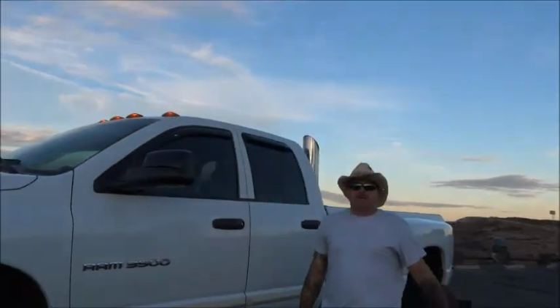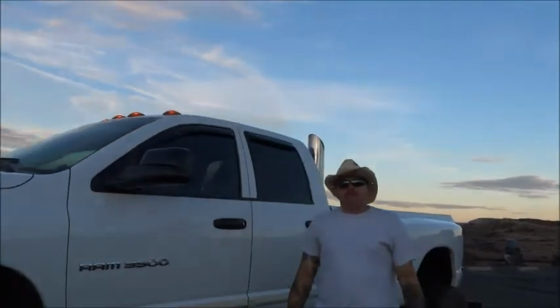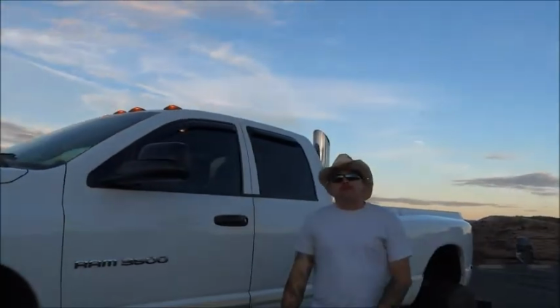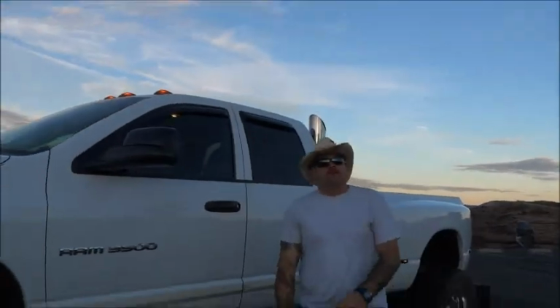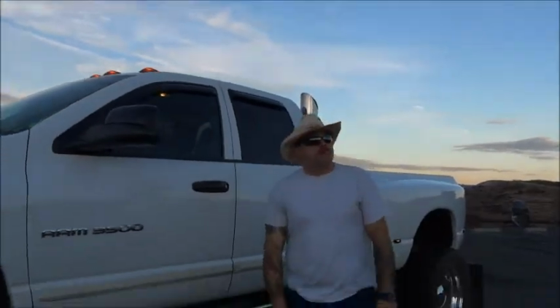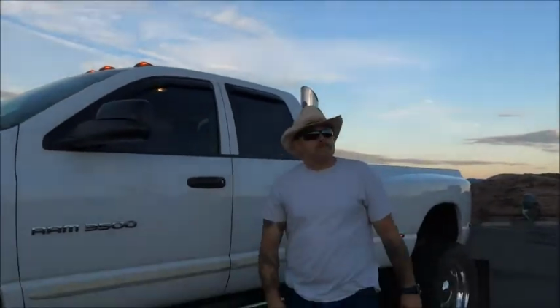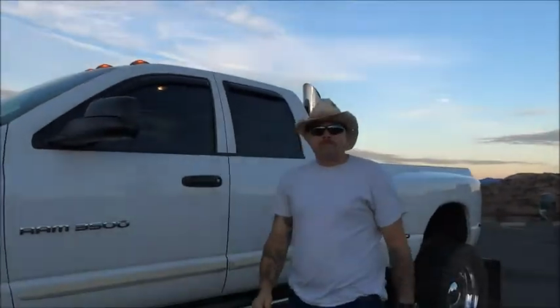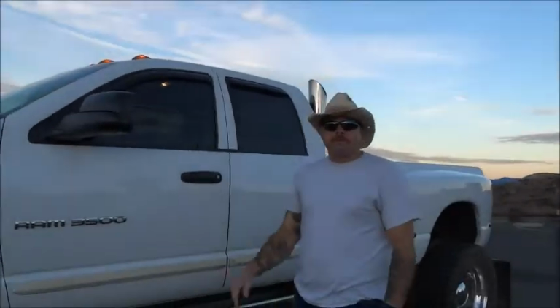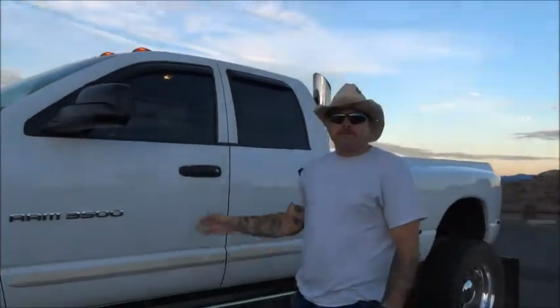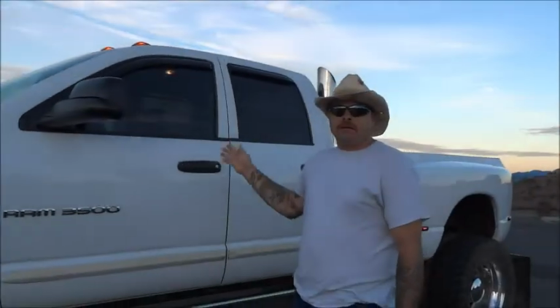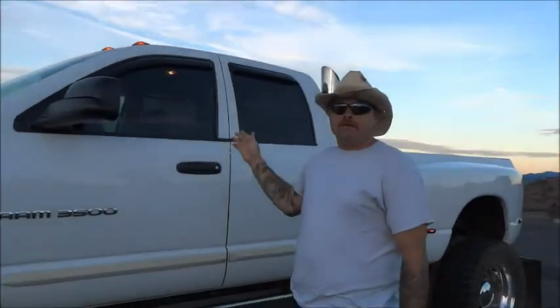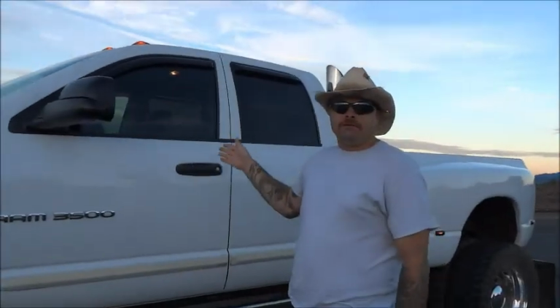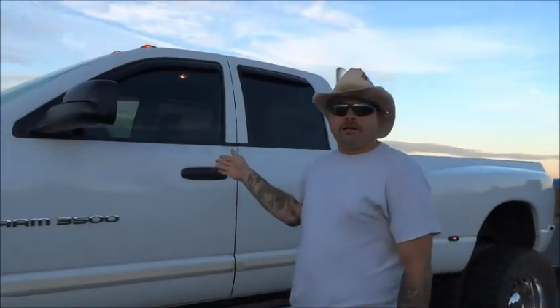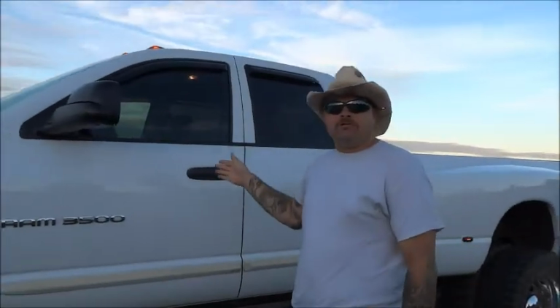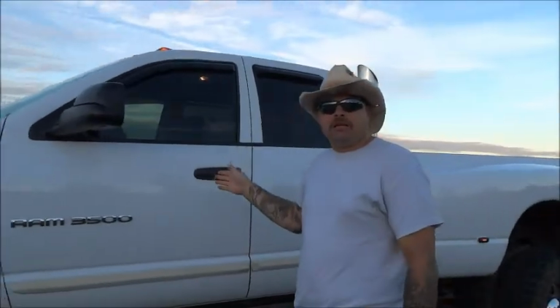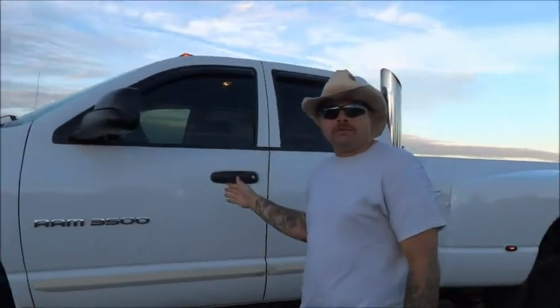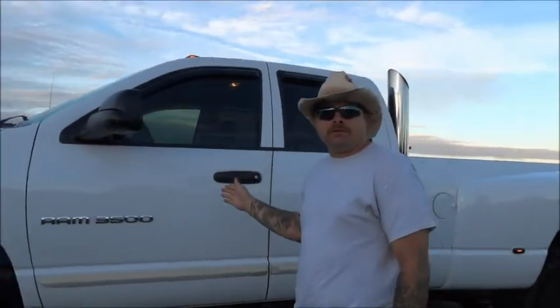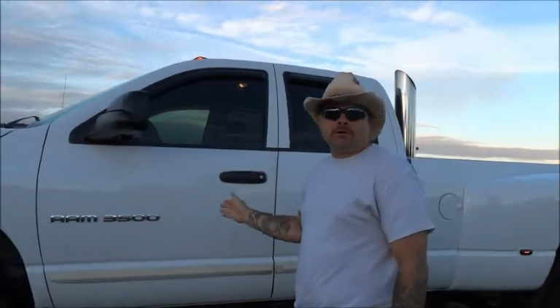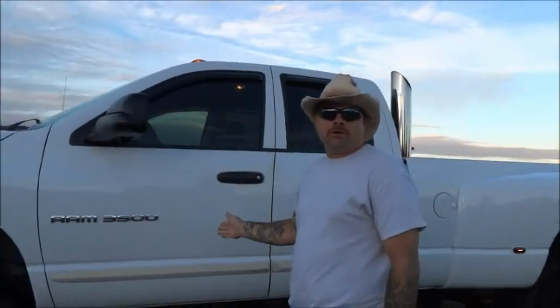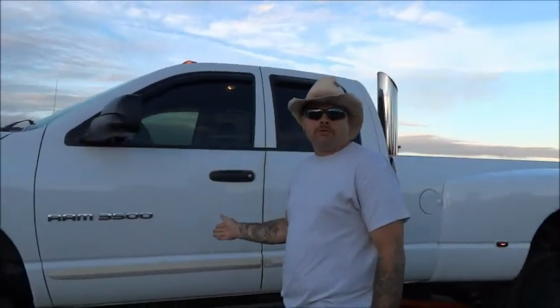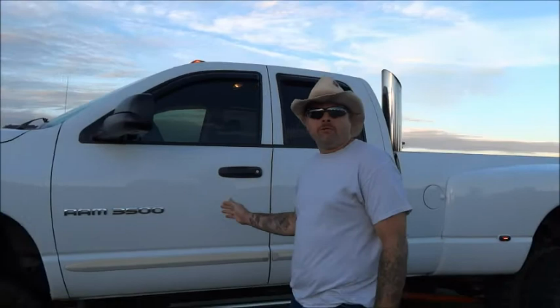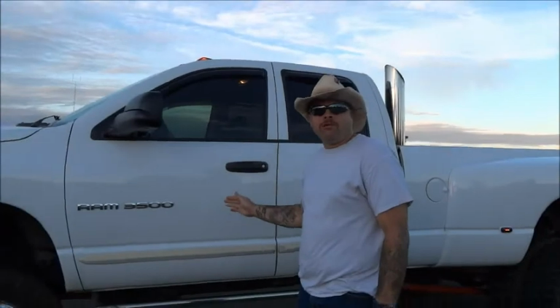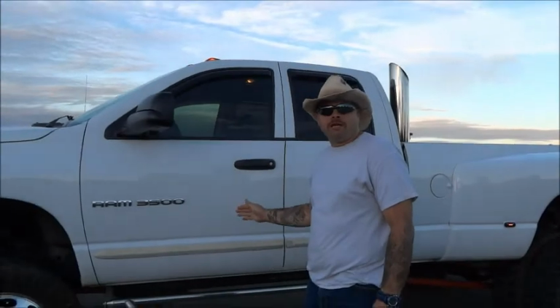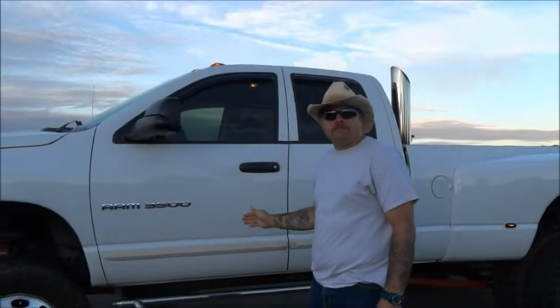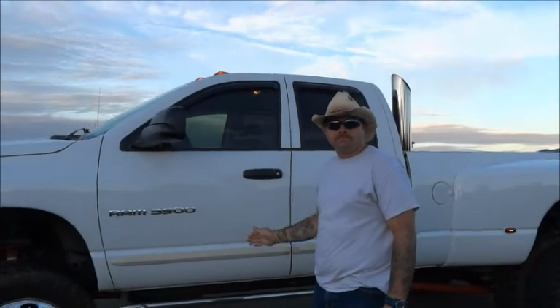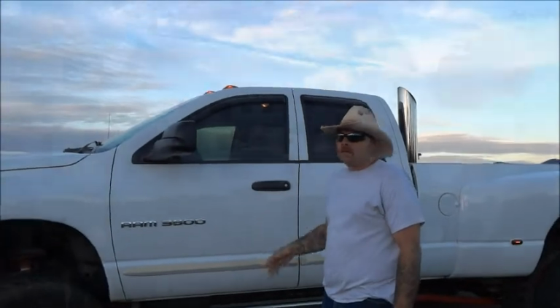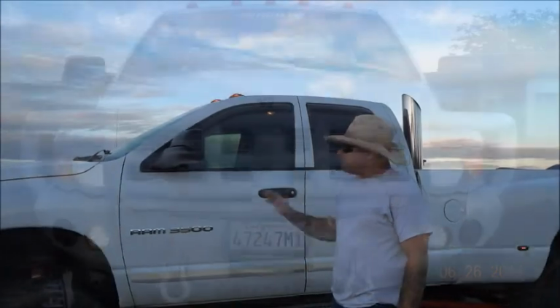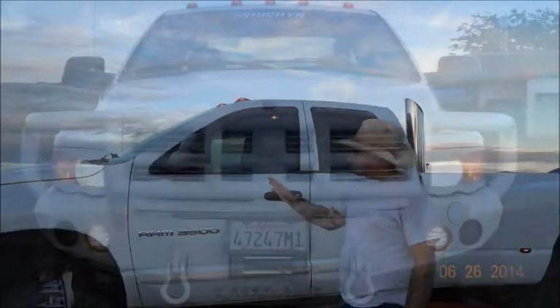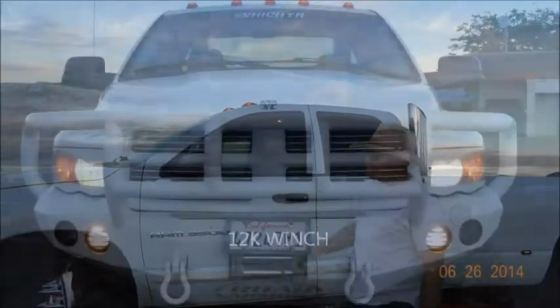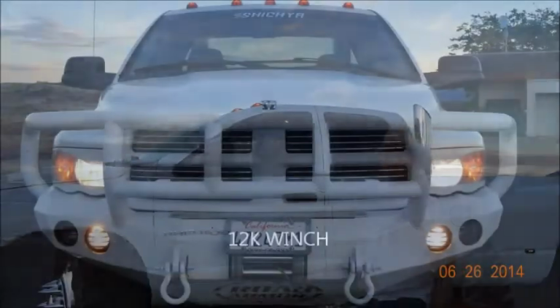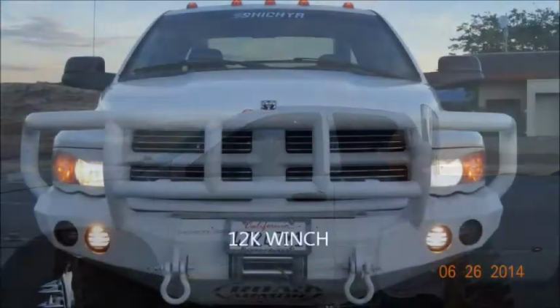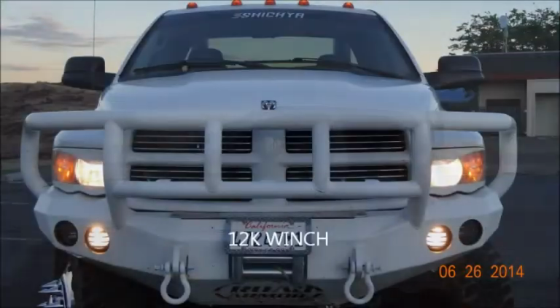My name's Jack. This is my 3500 Dodge Ram Dually 4x4 quad cab. Let me show you some of the upgrades.